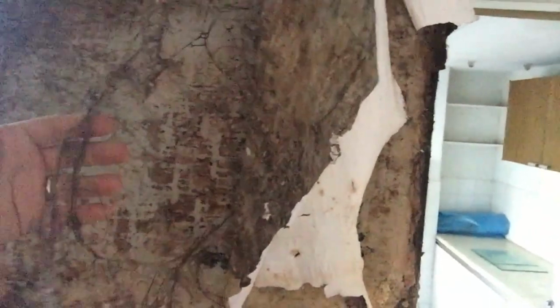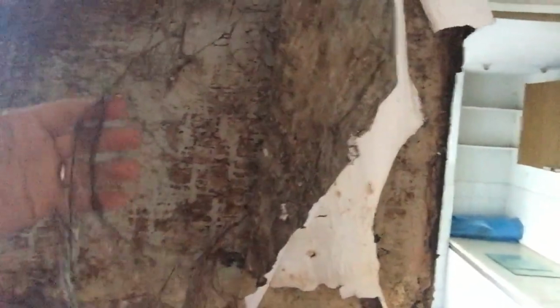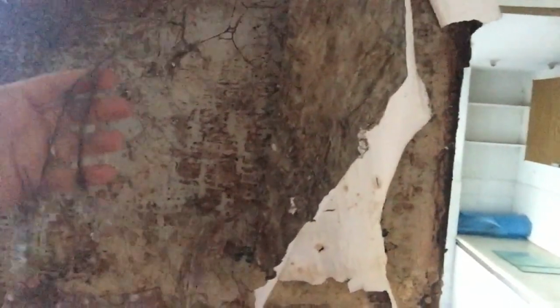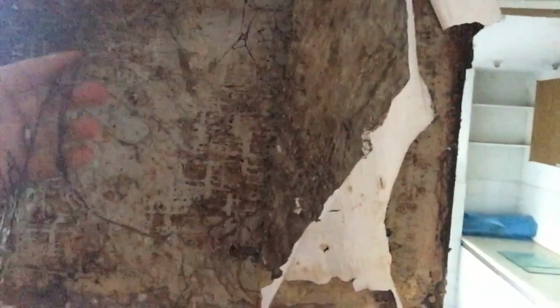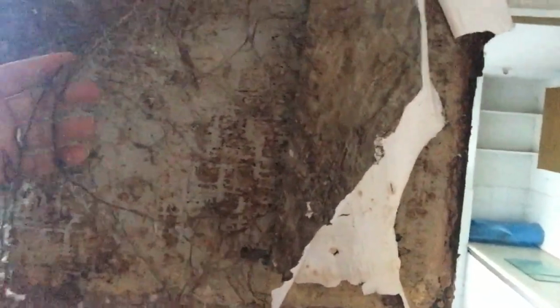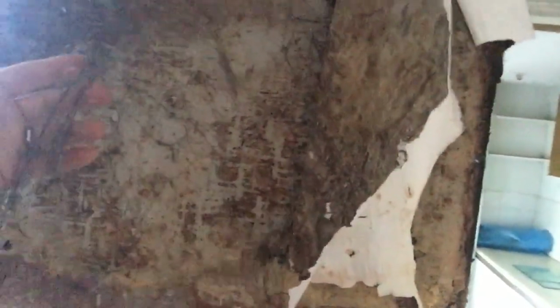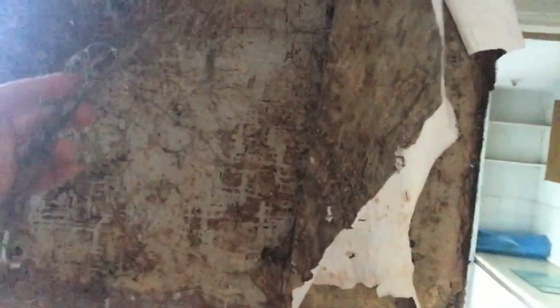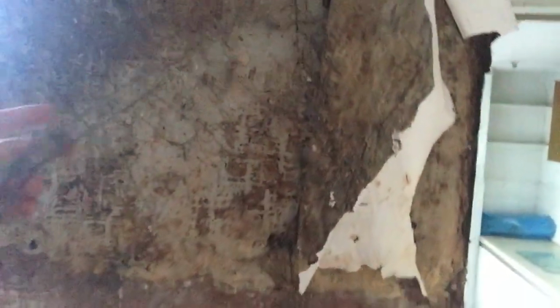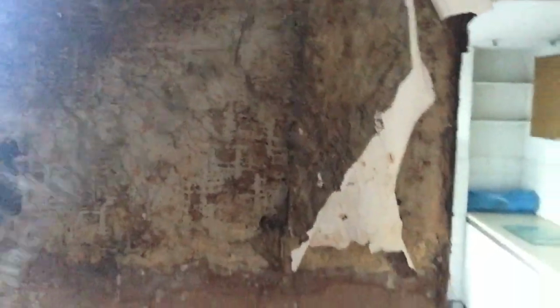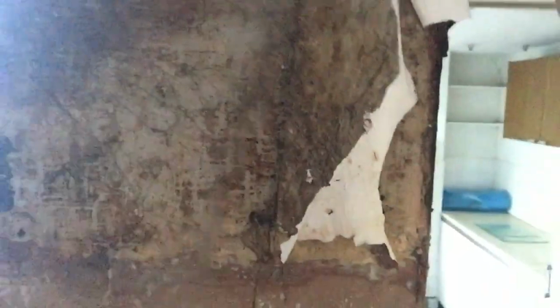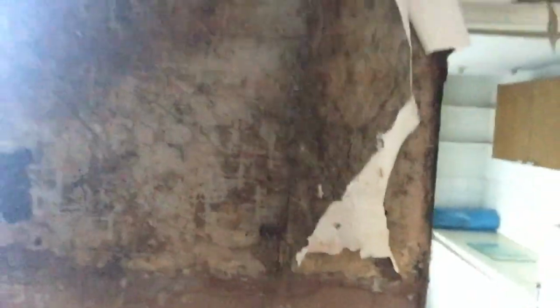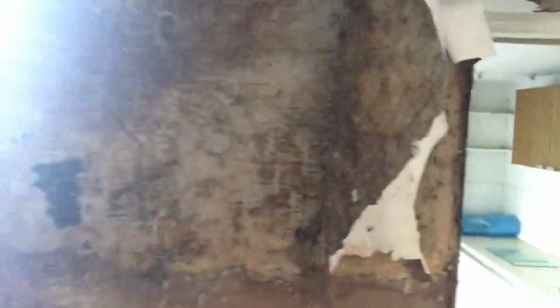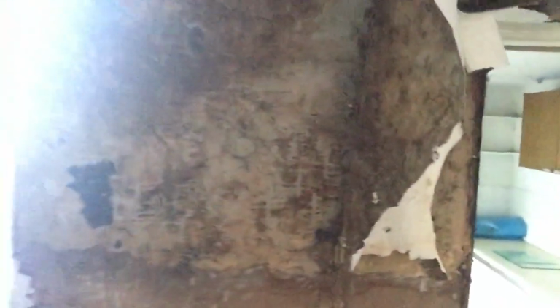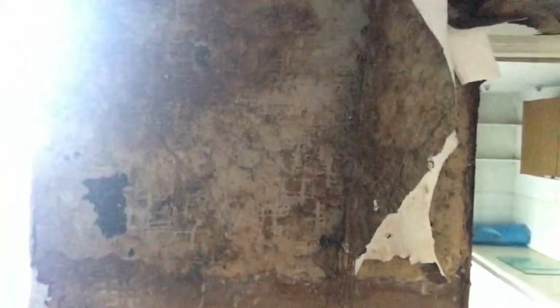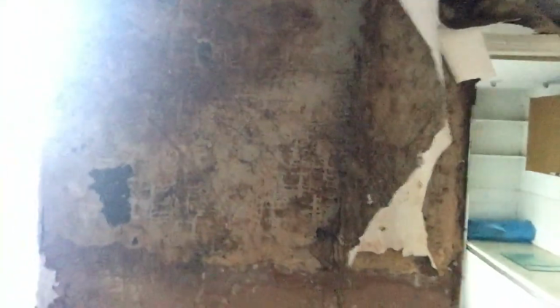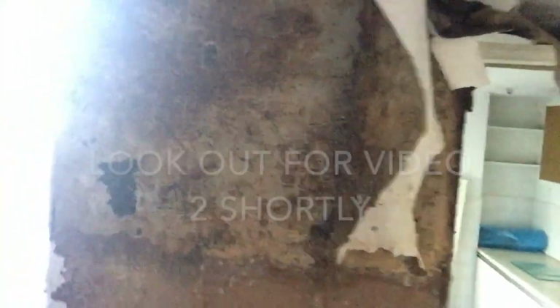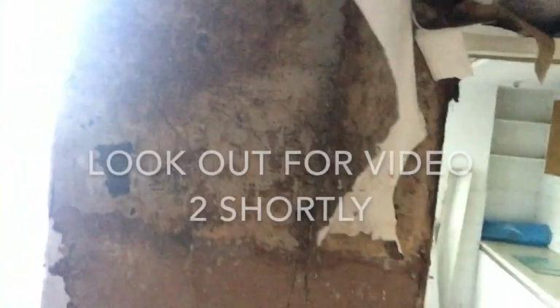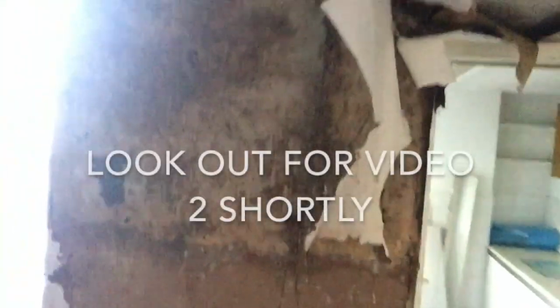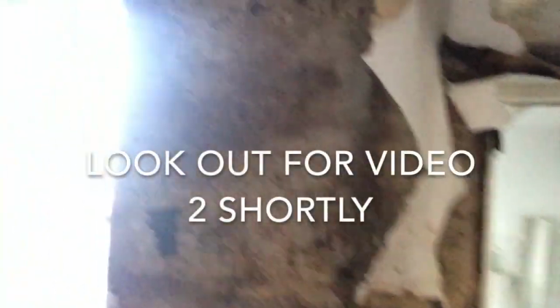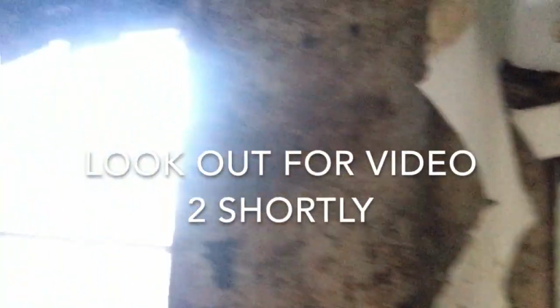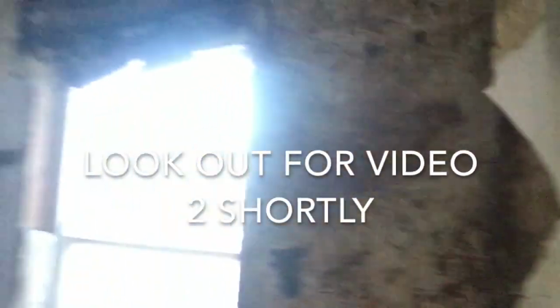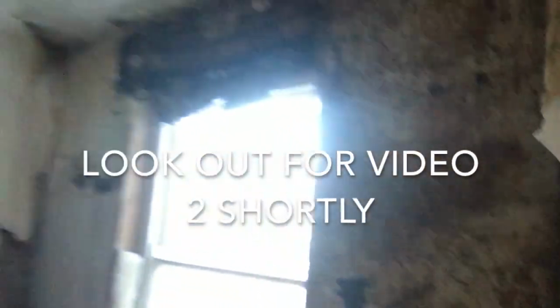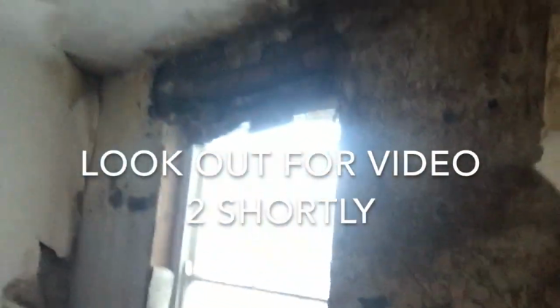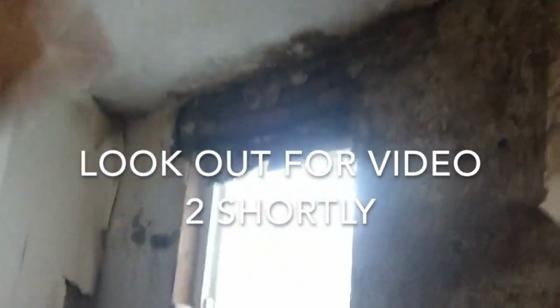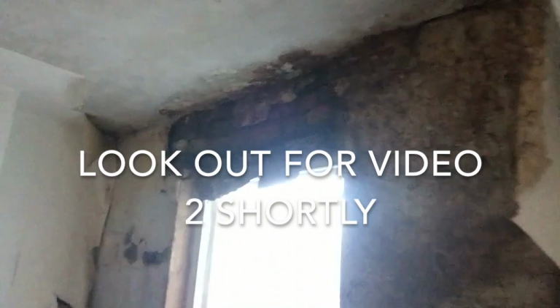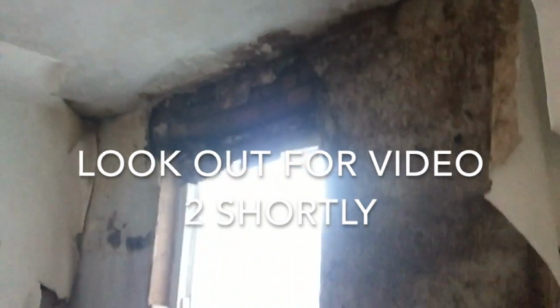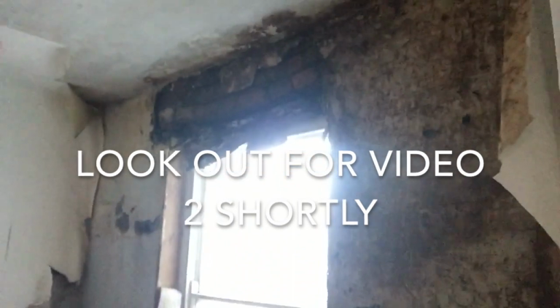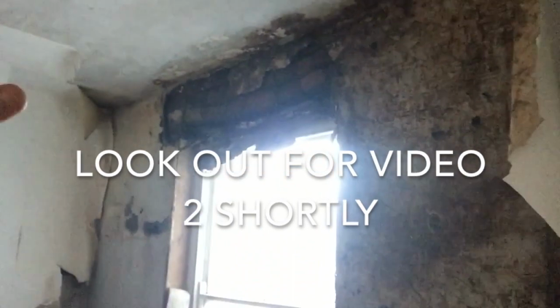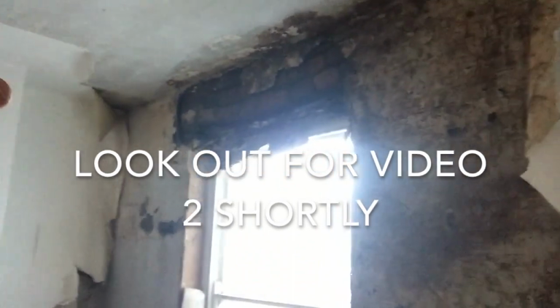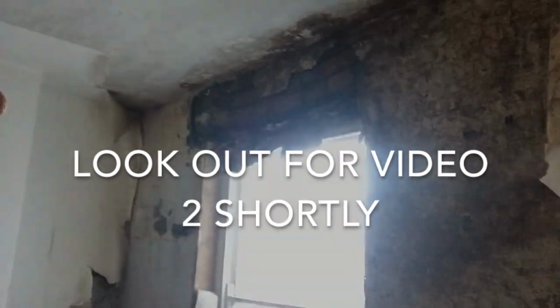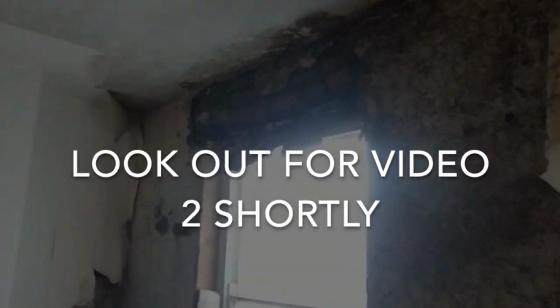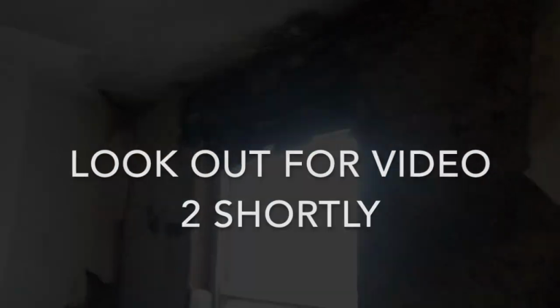Because of this constant dampness we've got this growth in here, which just needs treating. The joist ends up here will have rotten as well.